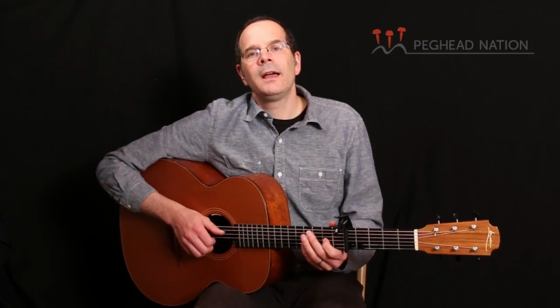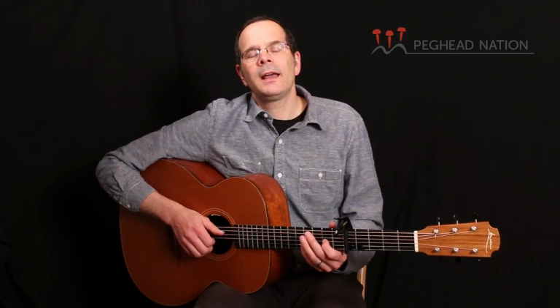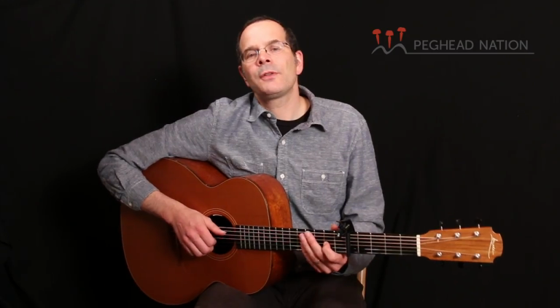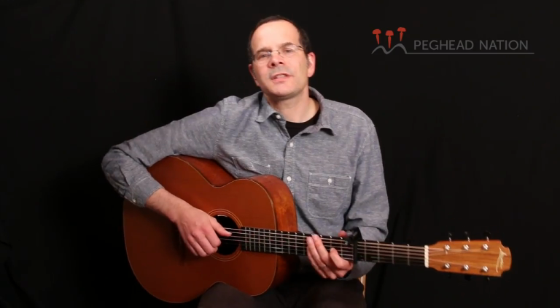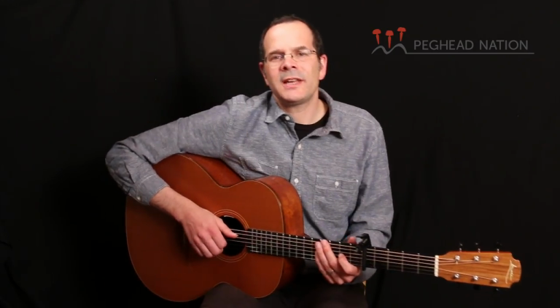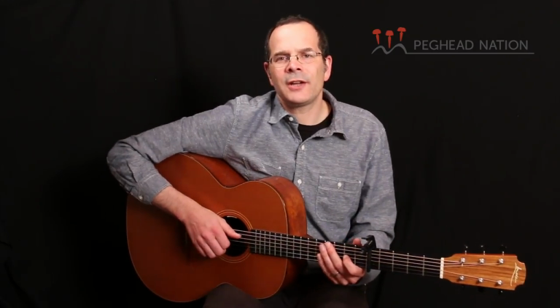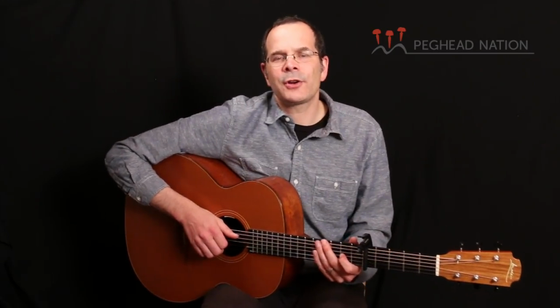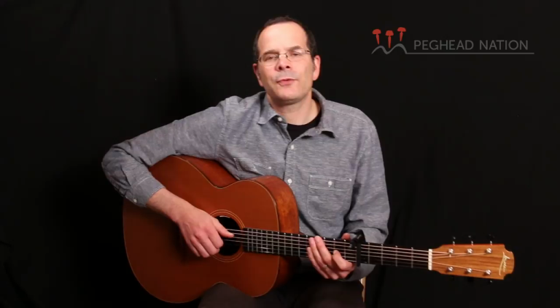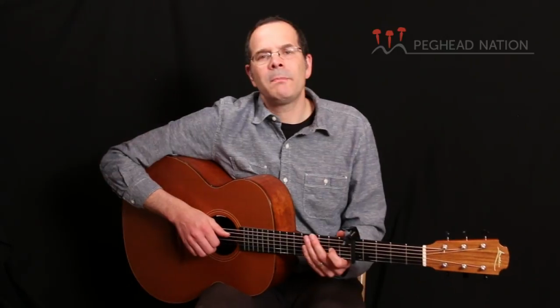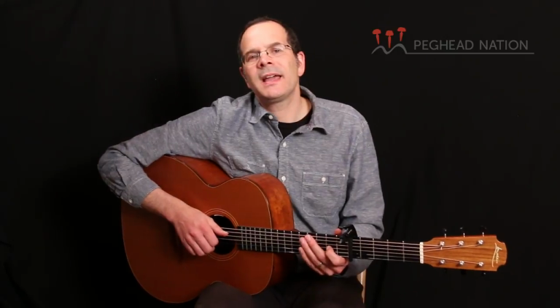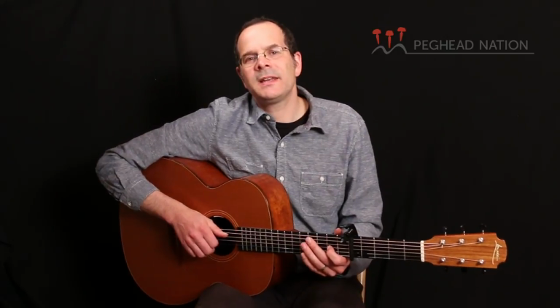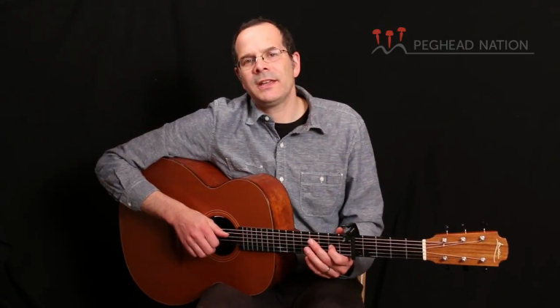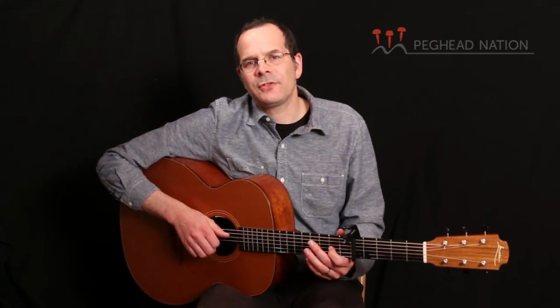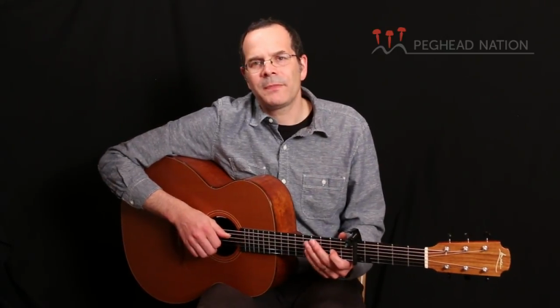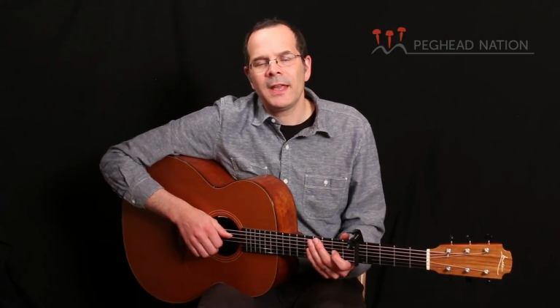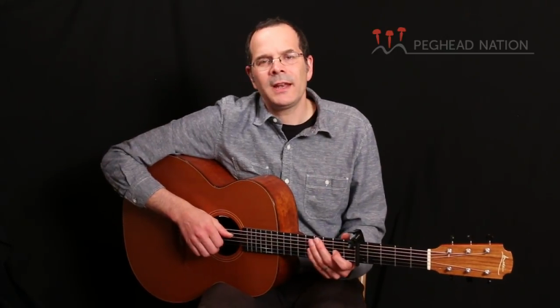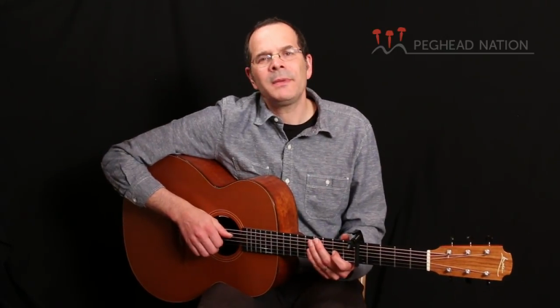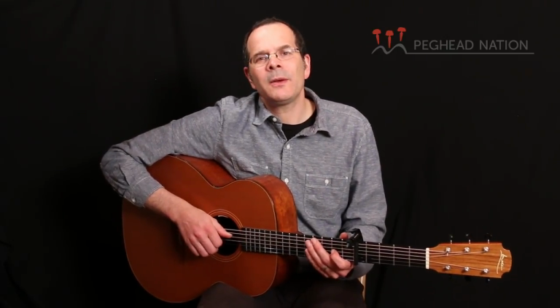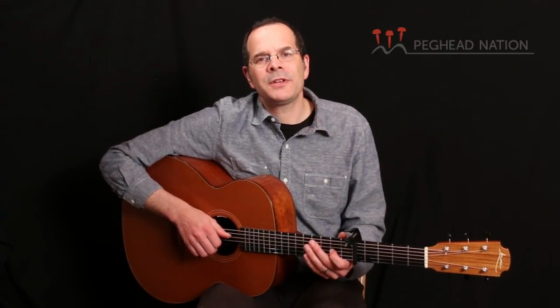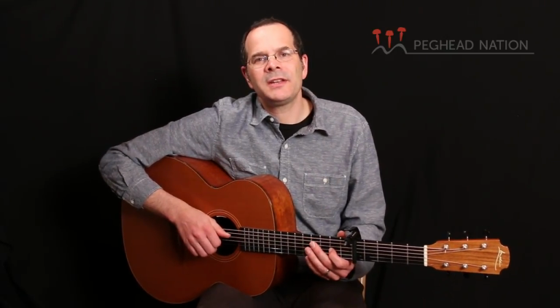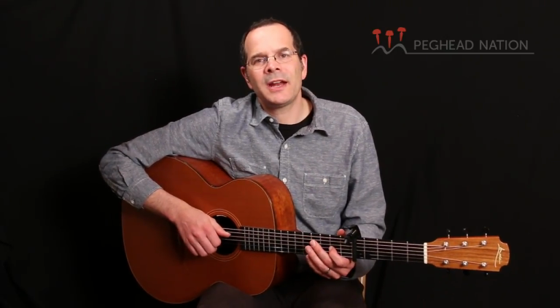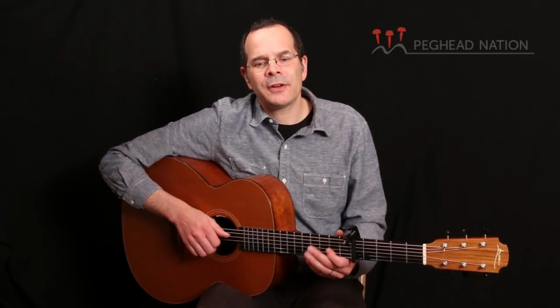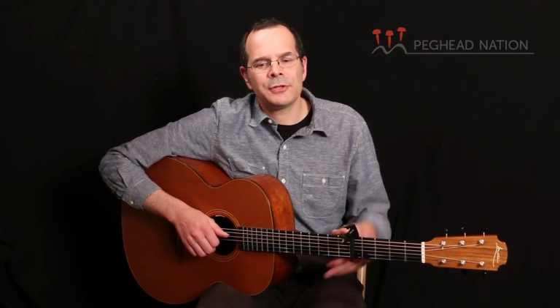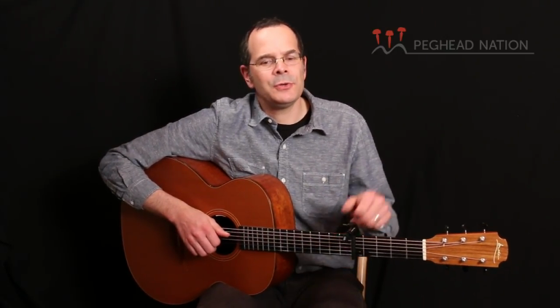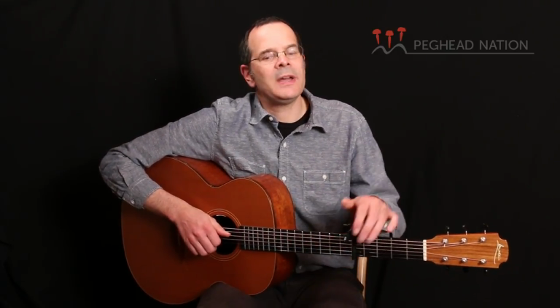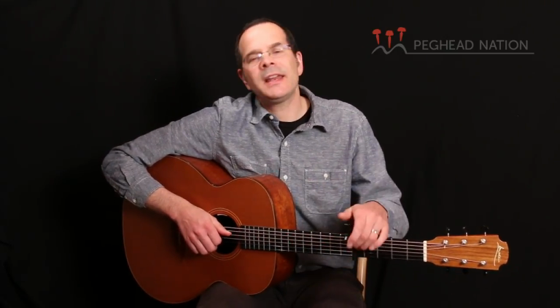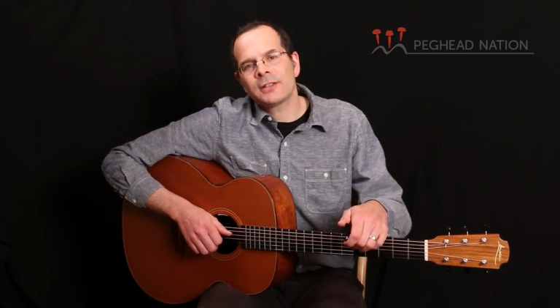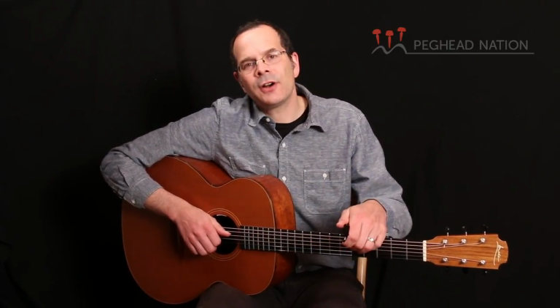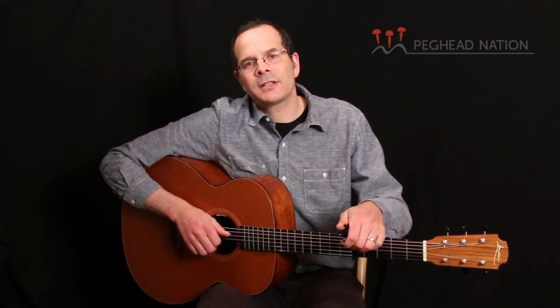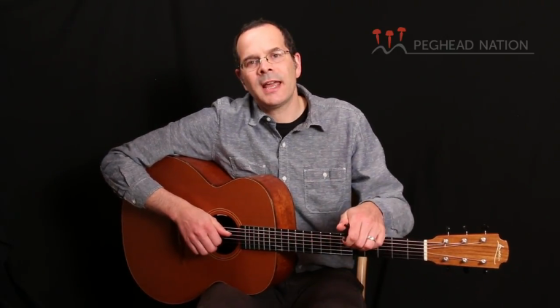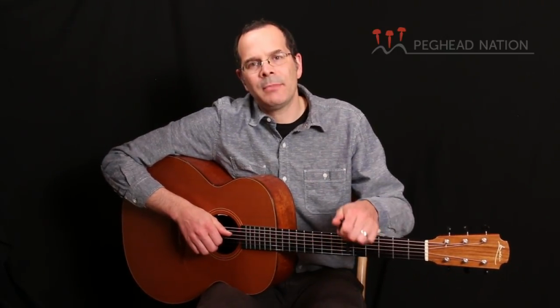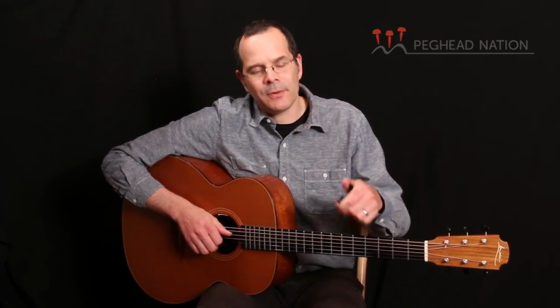Hello, this is Taya Gurken for Peghead Nation, and I'm here with D'Addario's new NS Artist Capo.